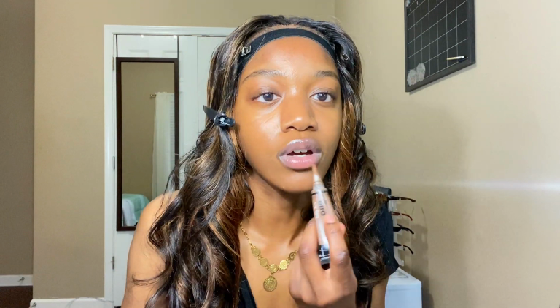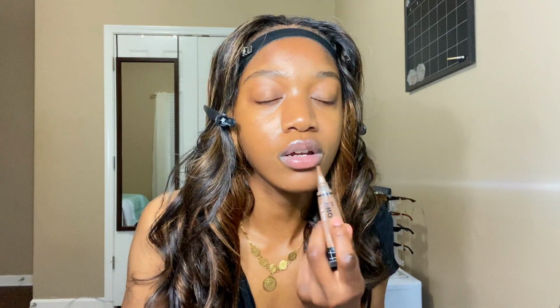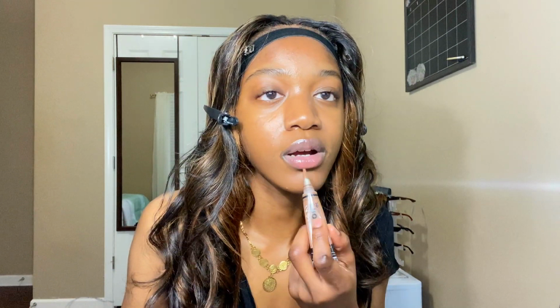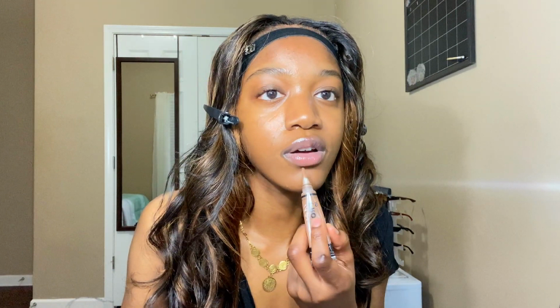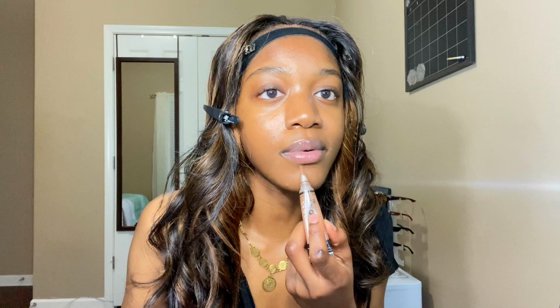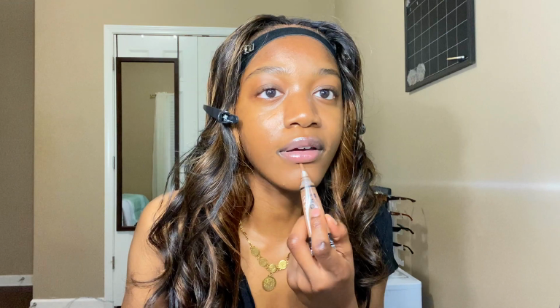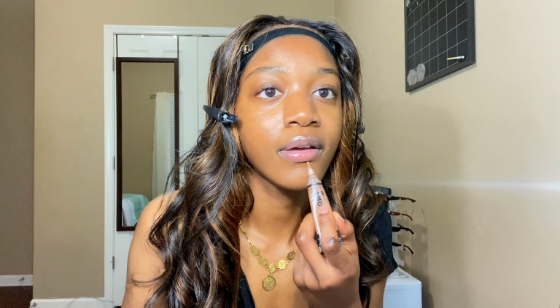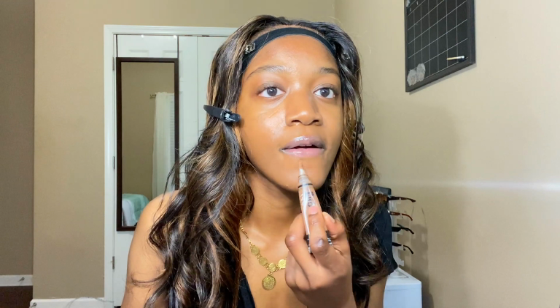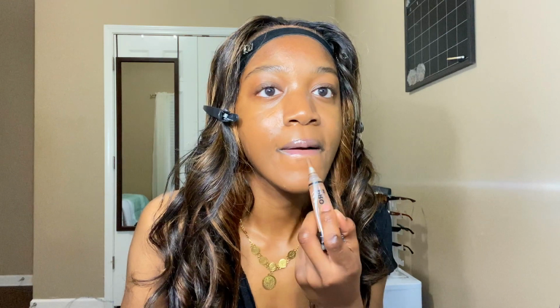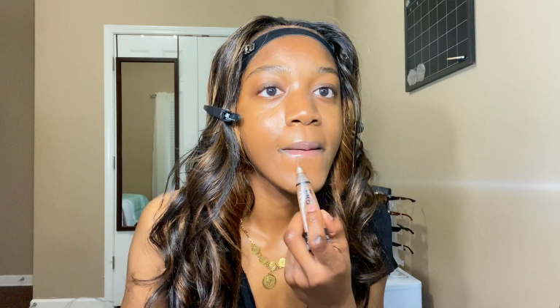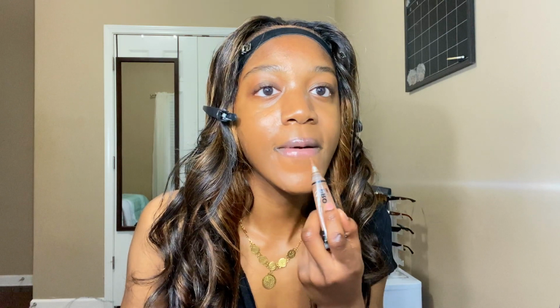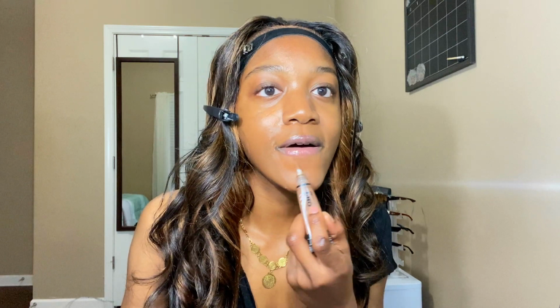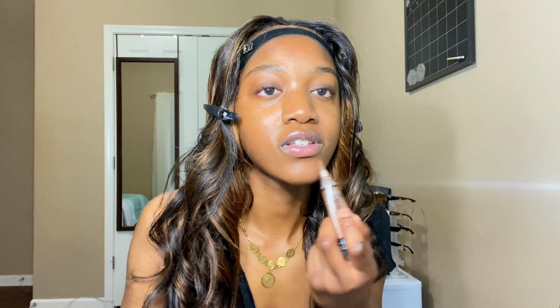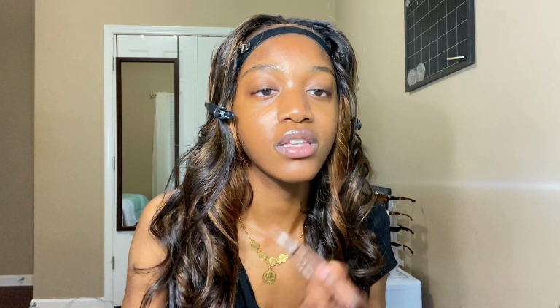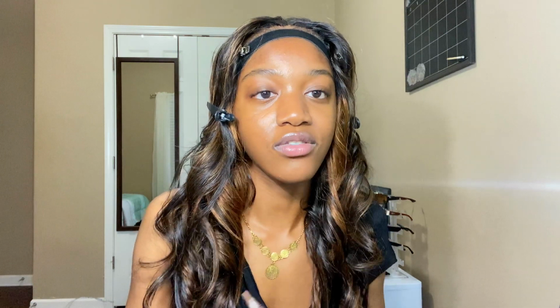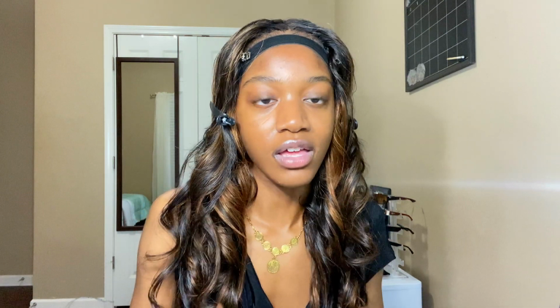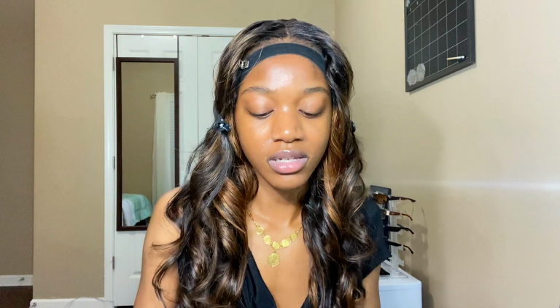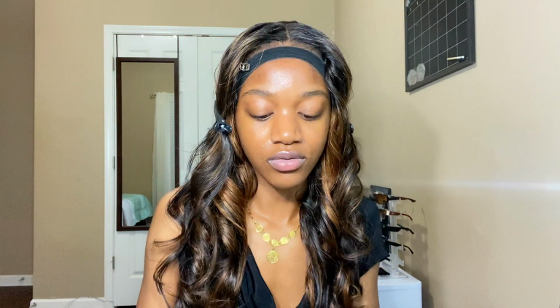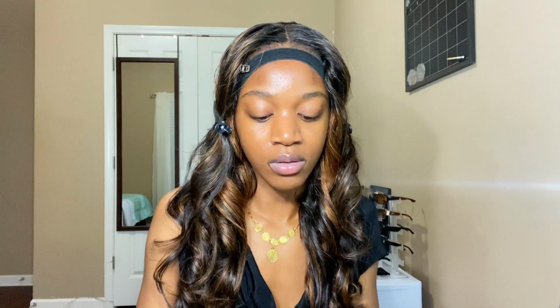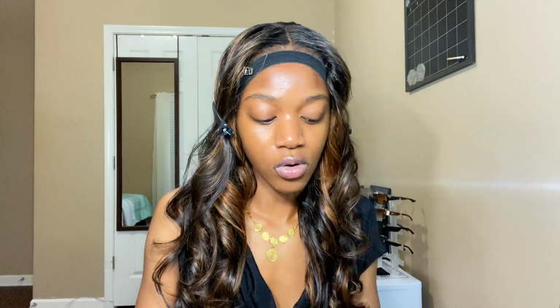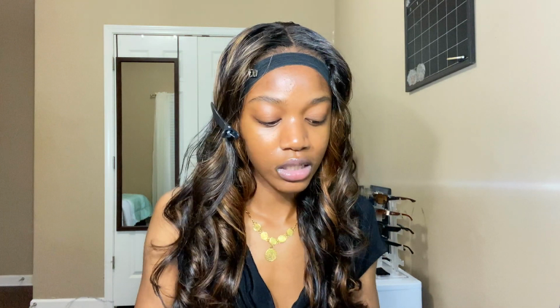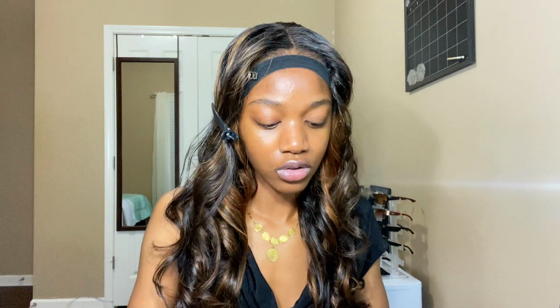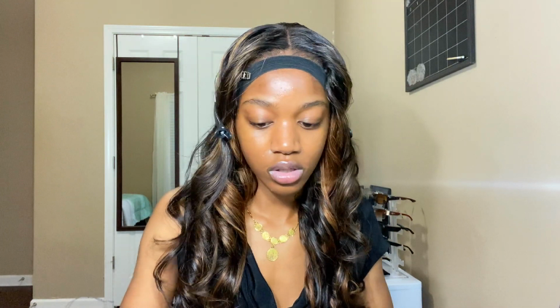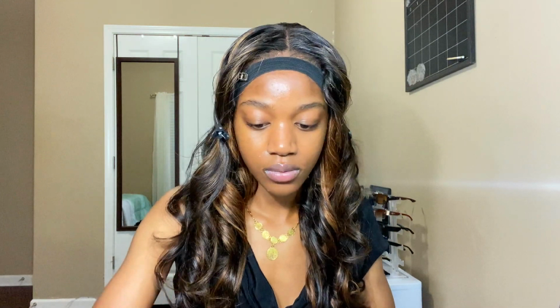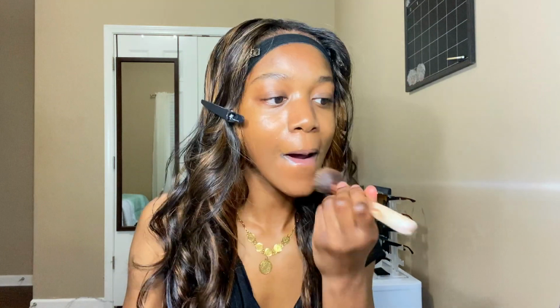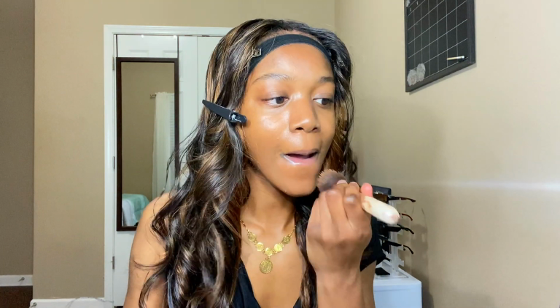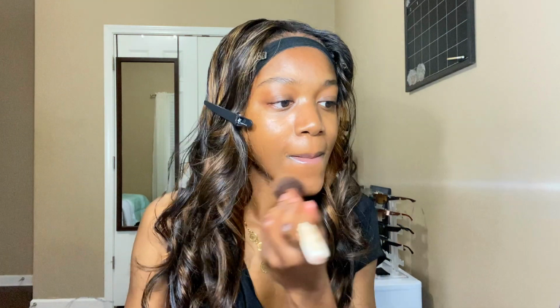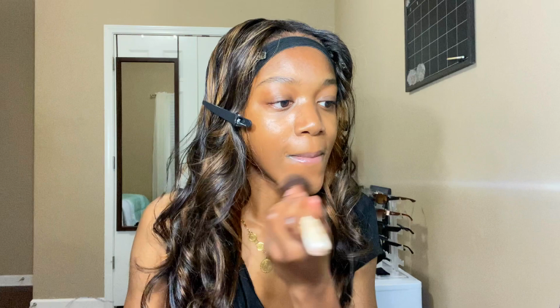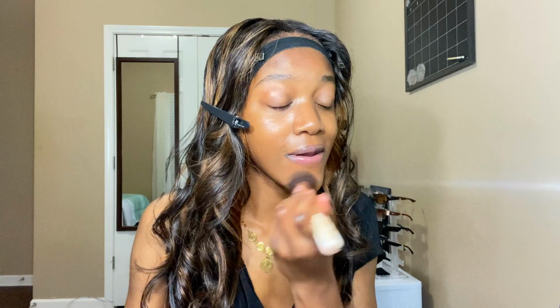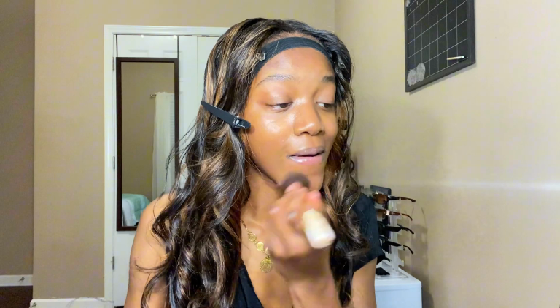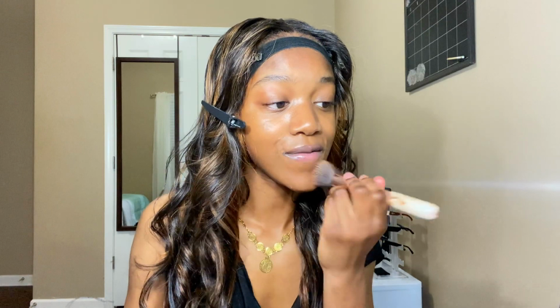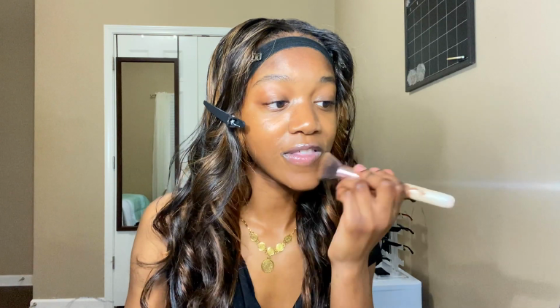I use this concealer to get all the dark marks around my mouth, just to give myself a more cleaner look. Now I've blended out everything.